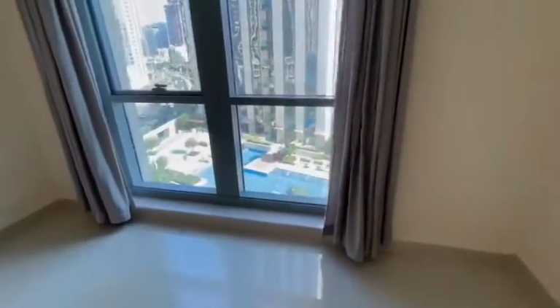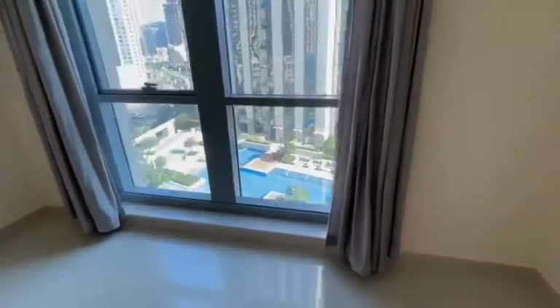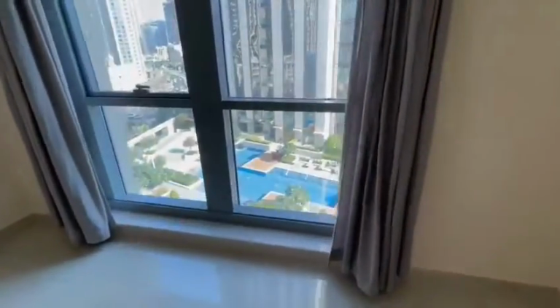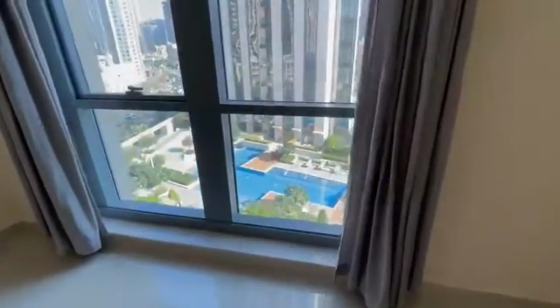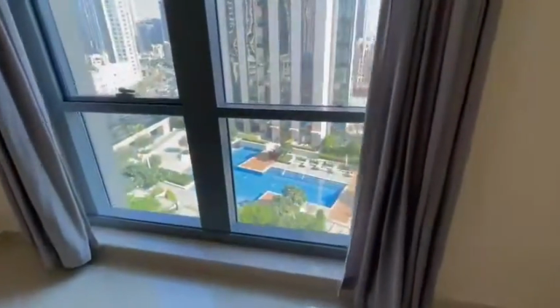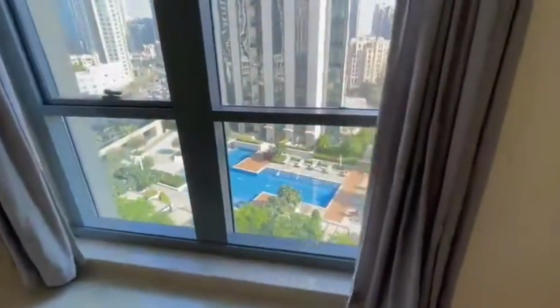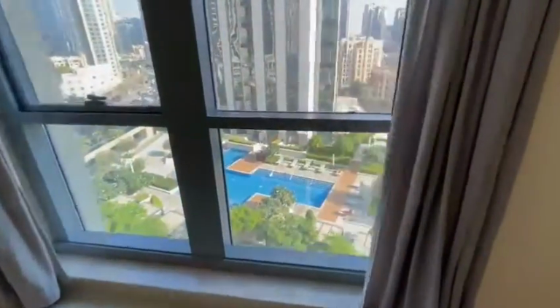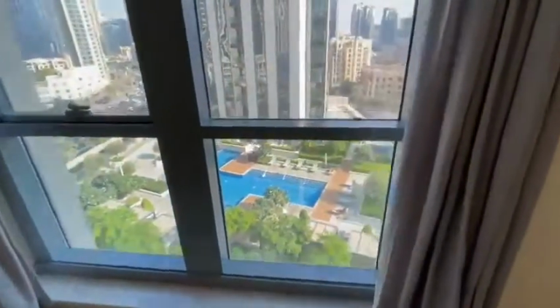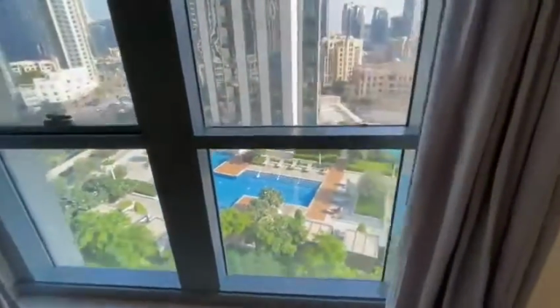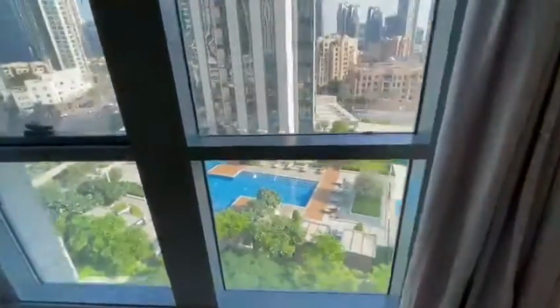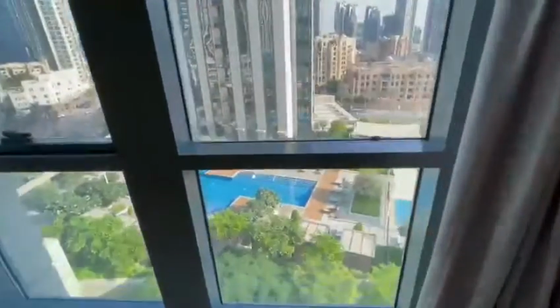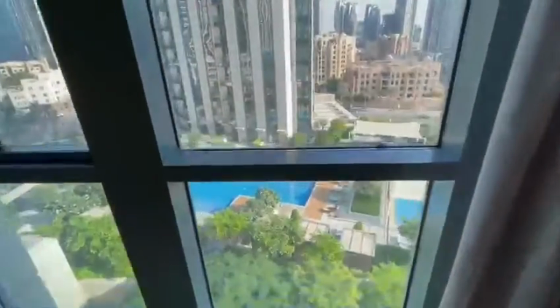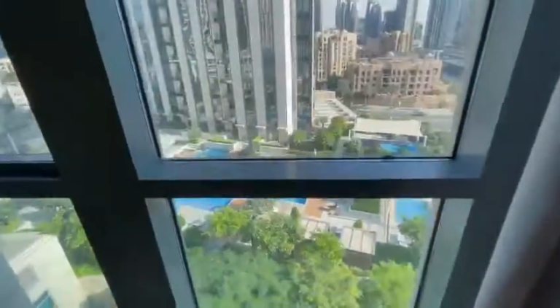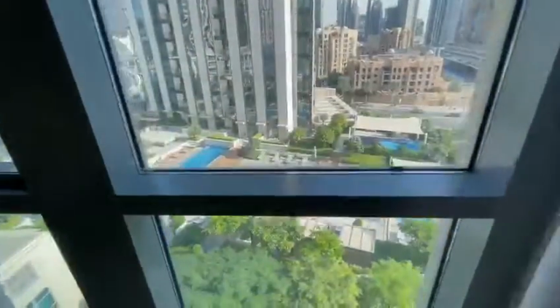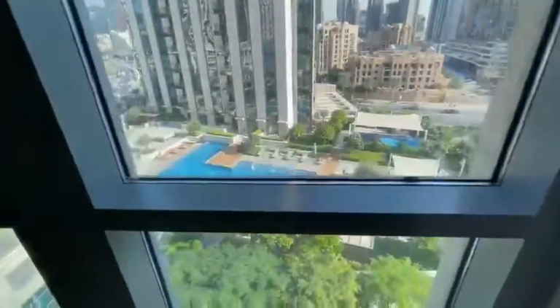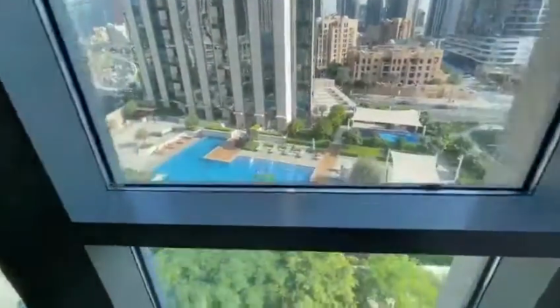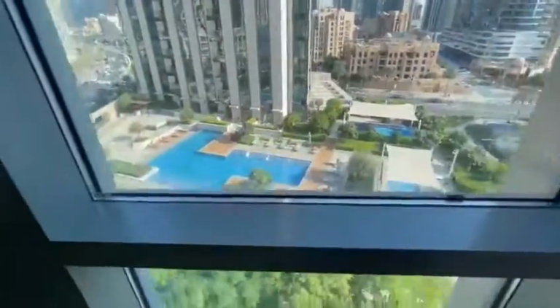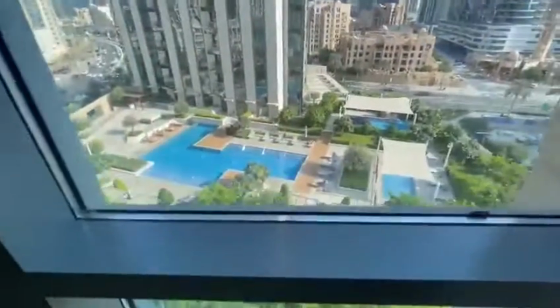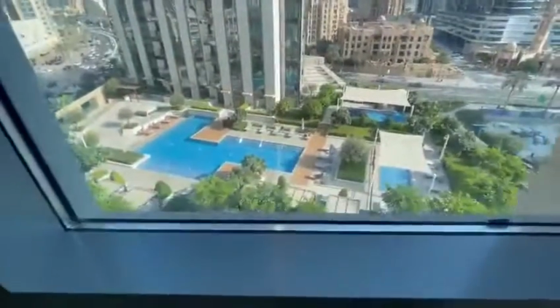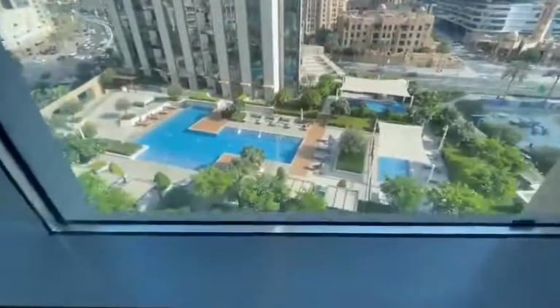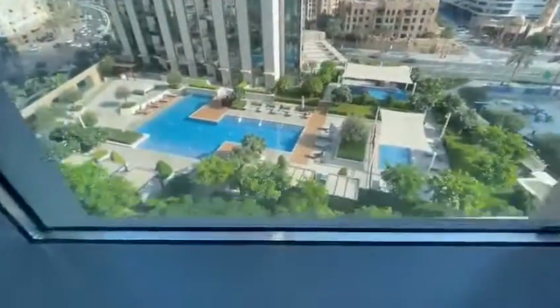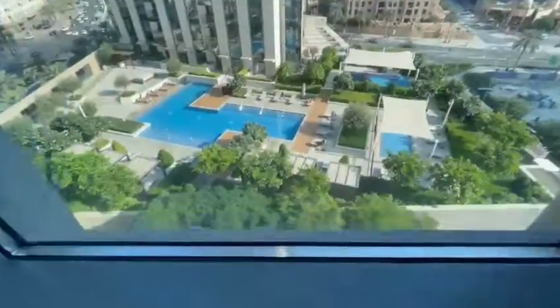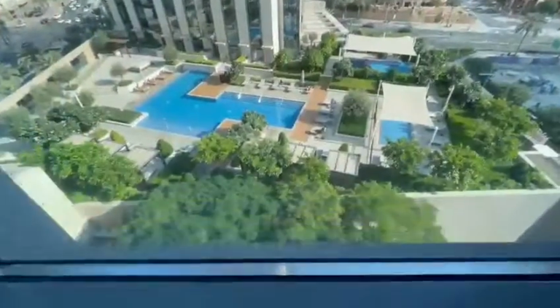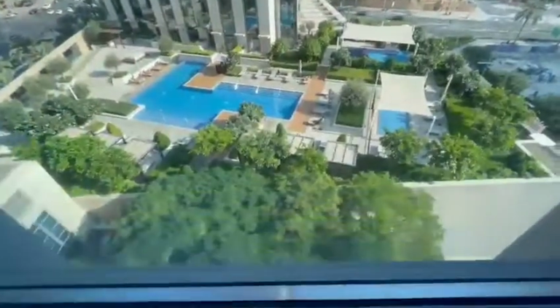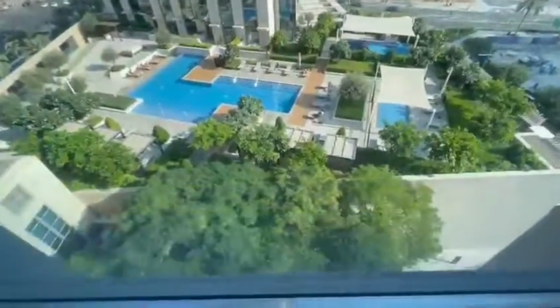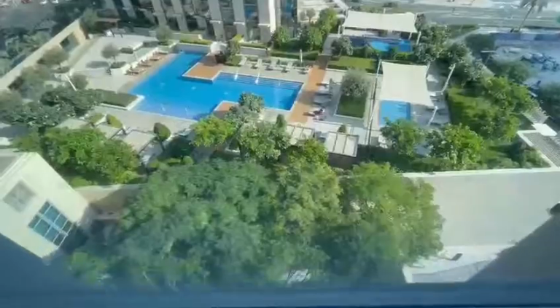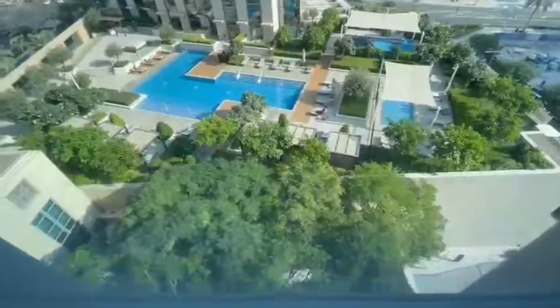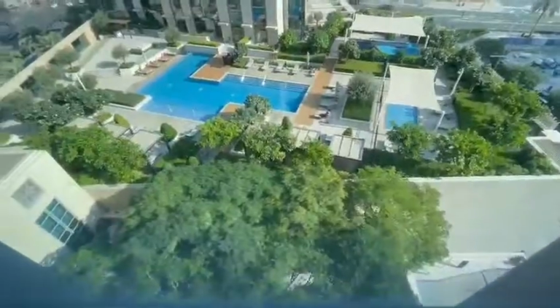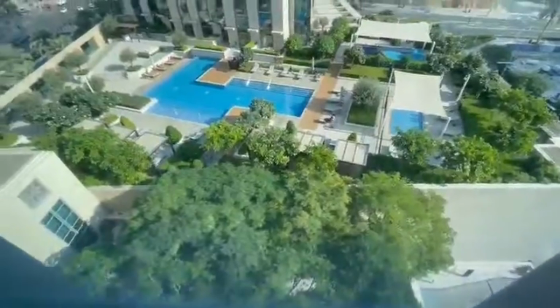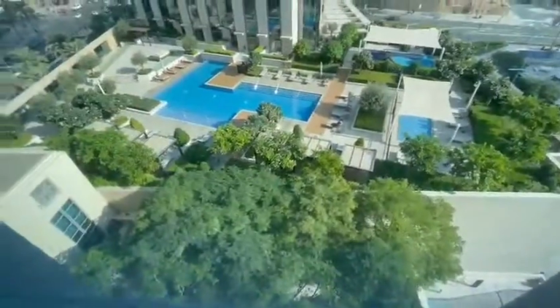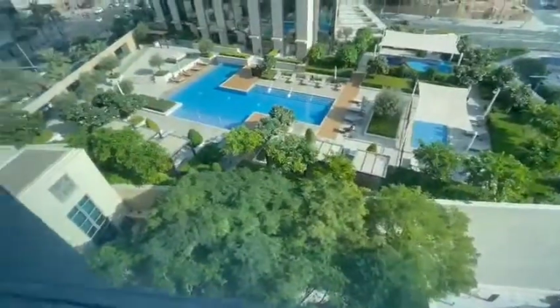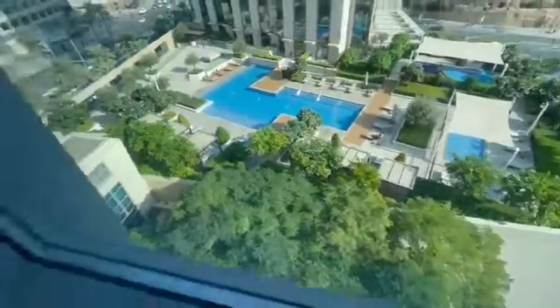From the bedroom, you again get the swimming pool view.